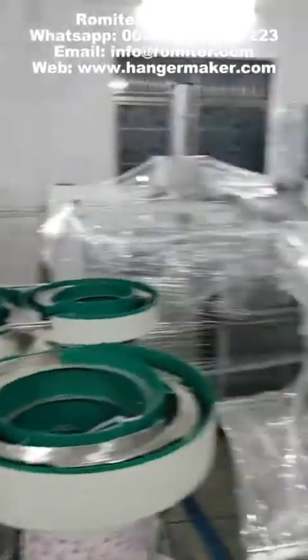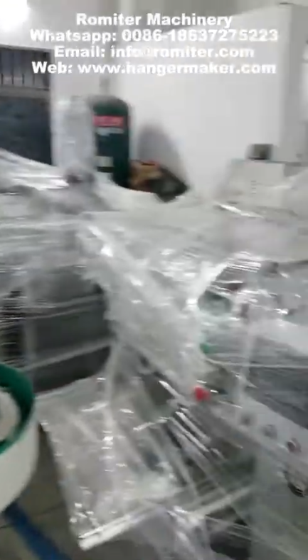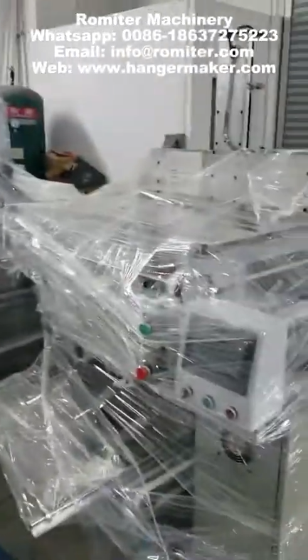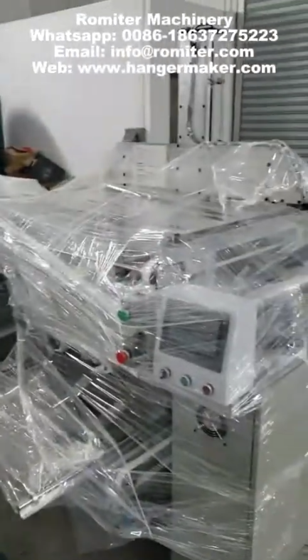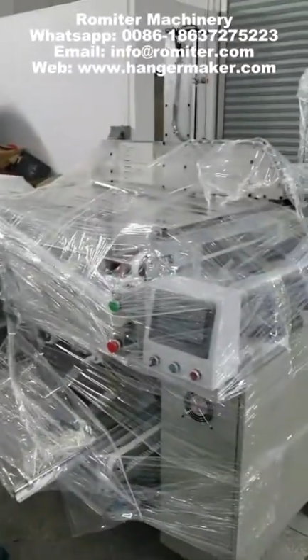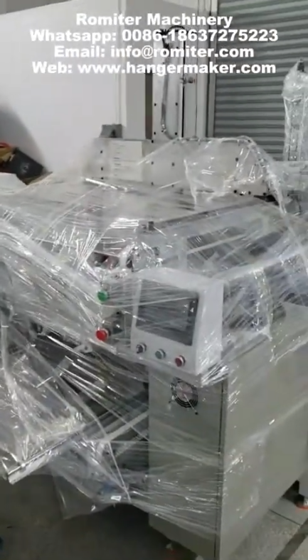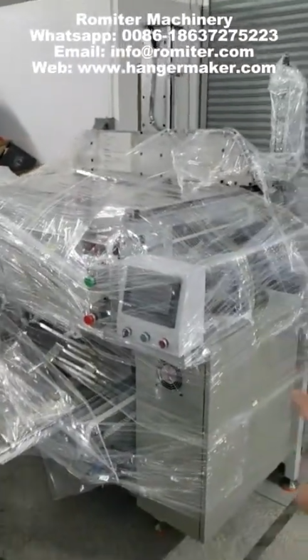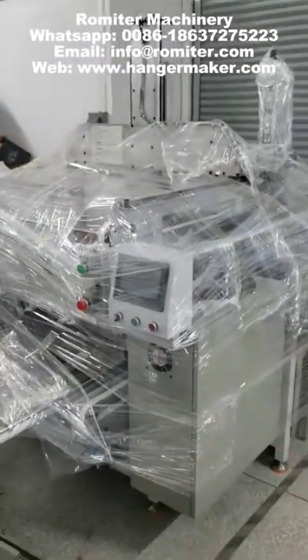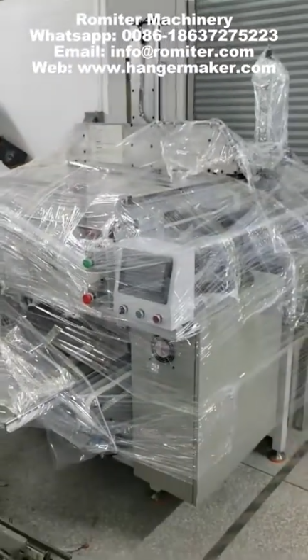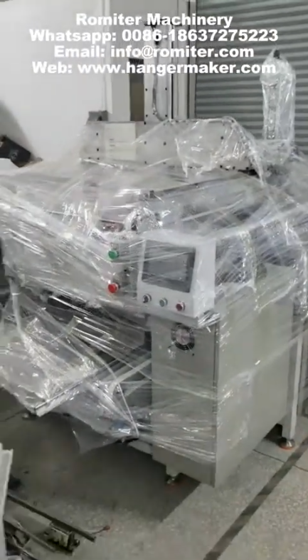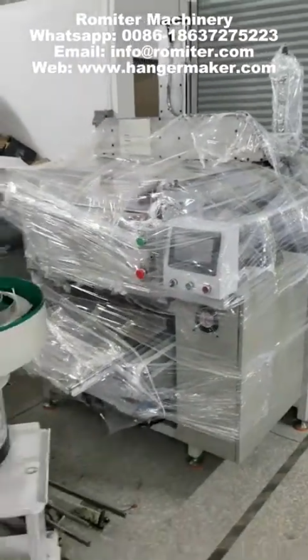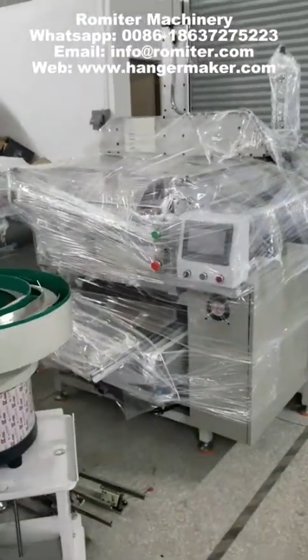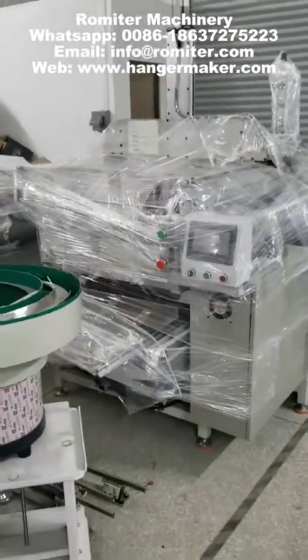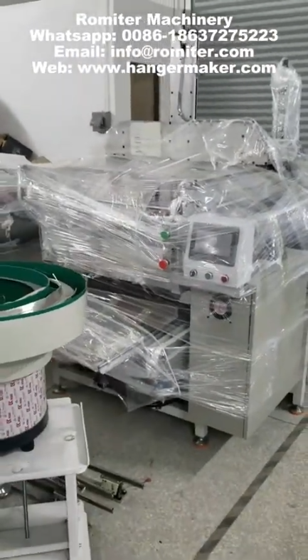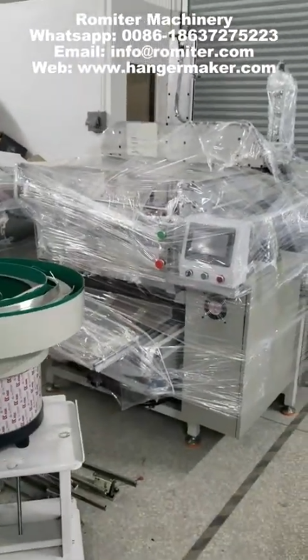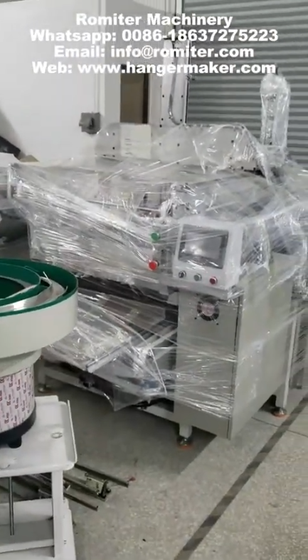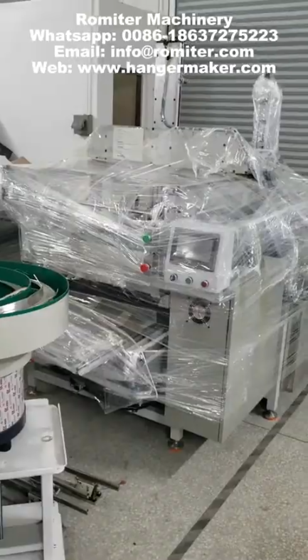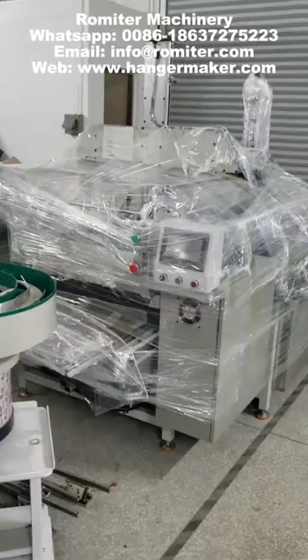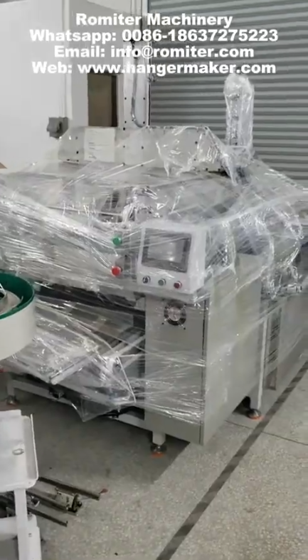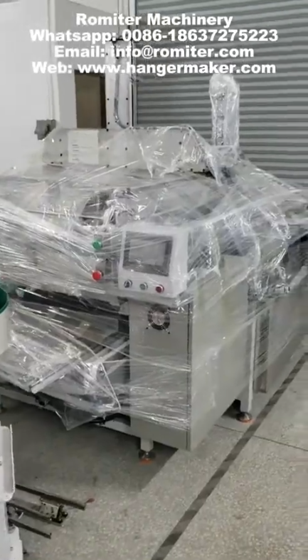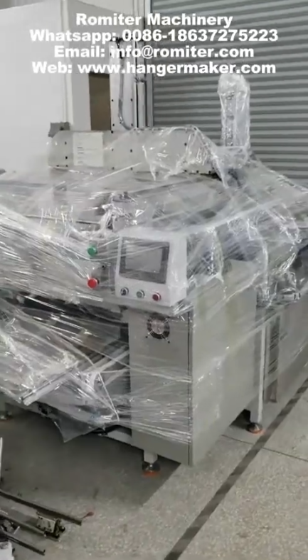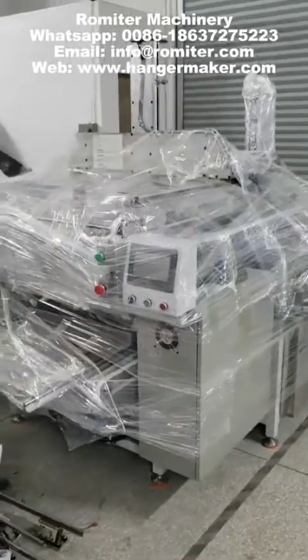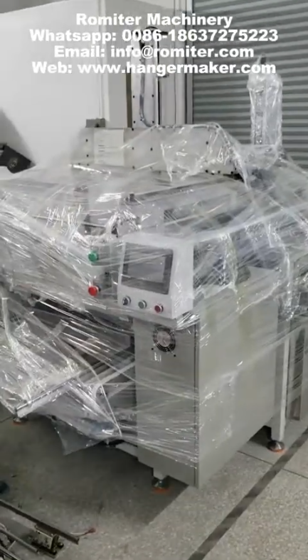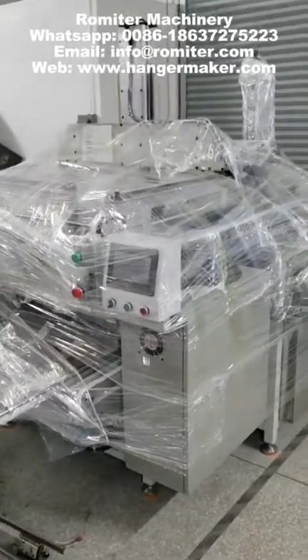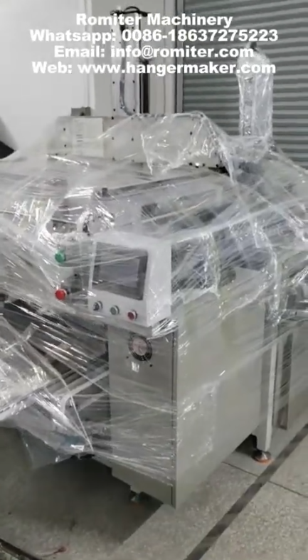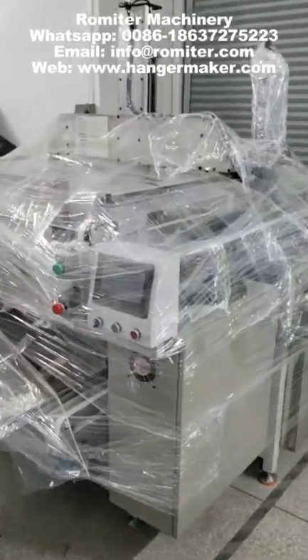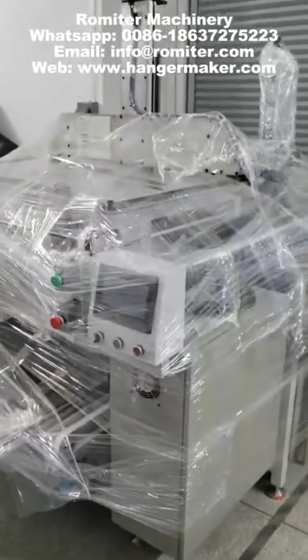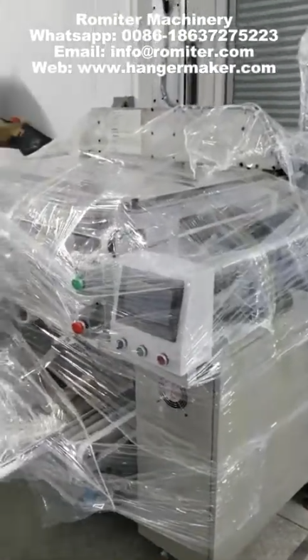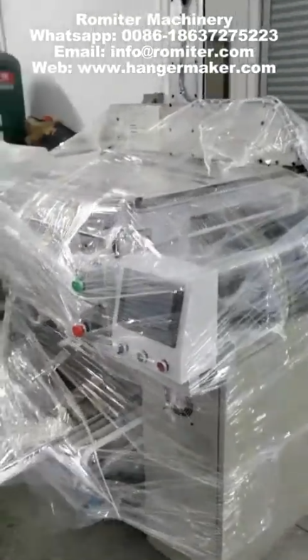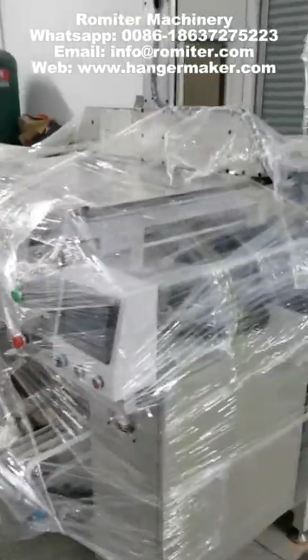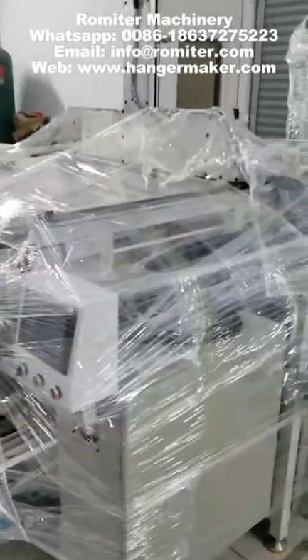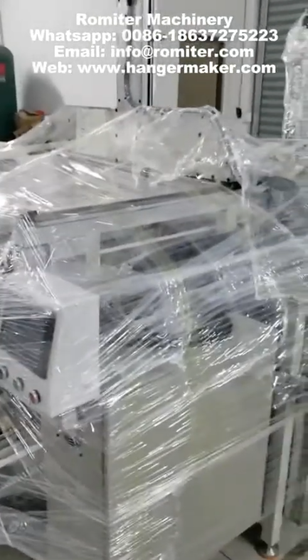This is for the Hangar flocking machine — gluing and degluing, automatic.